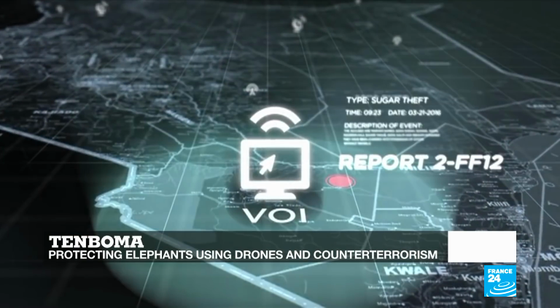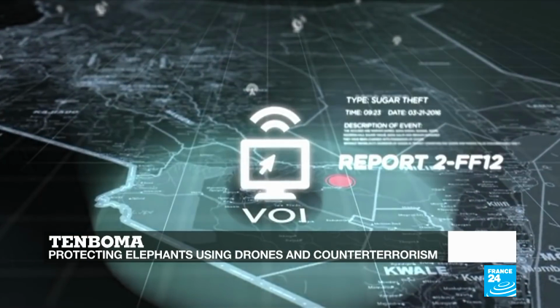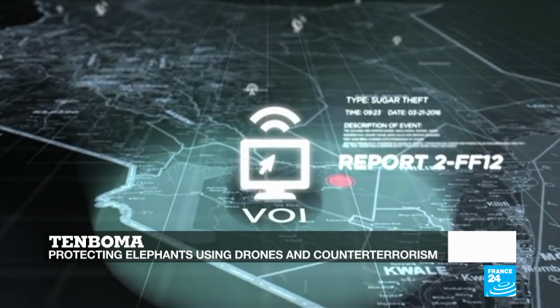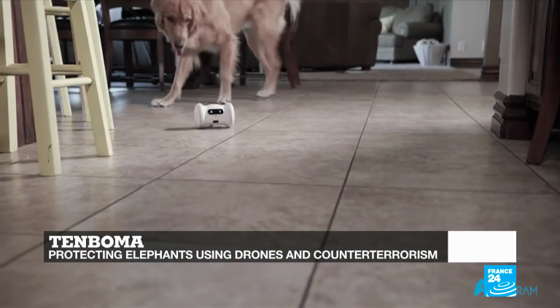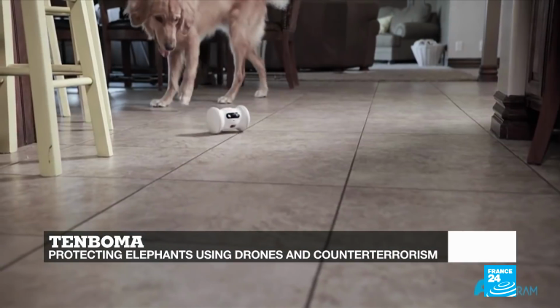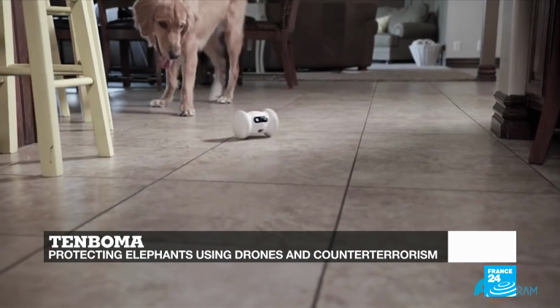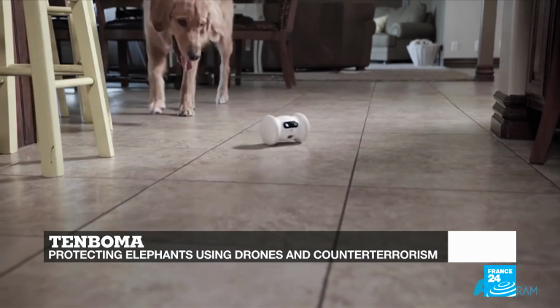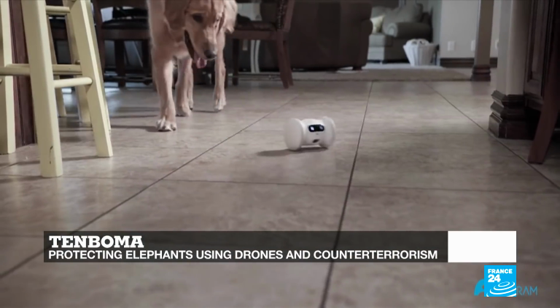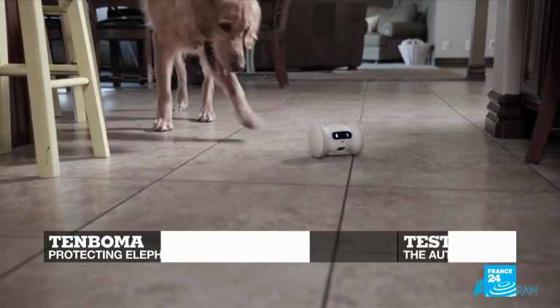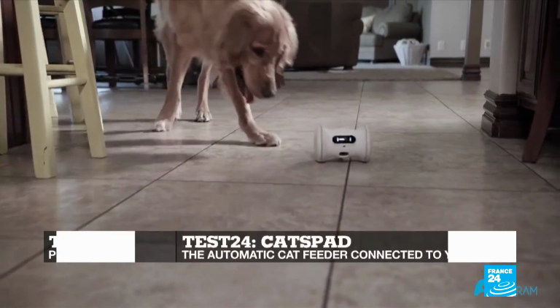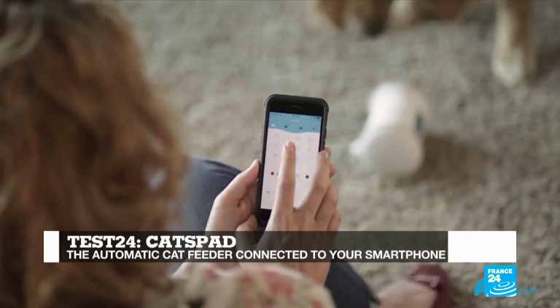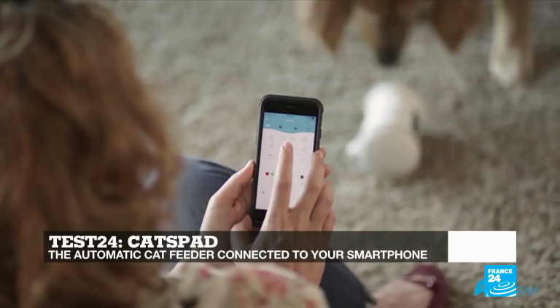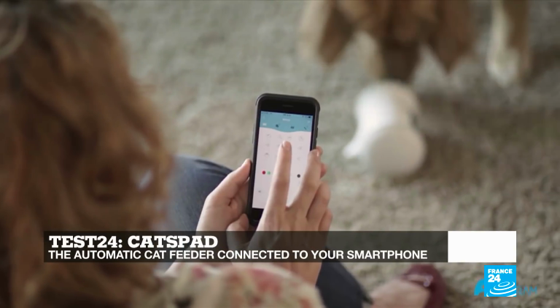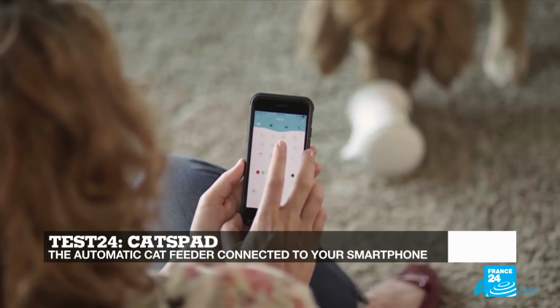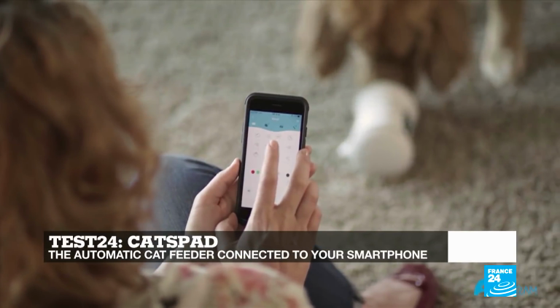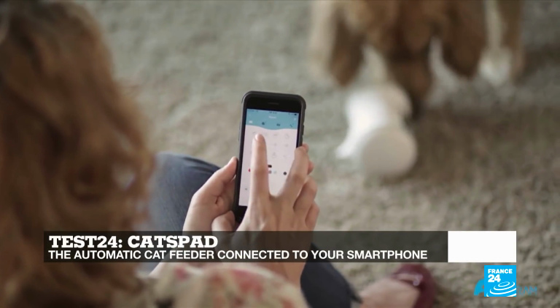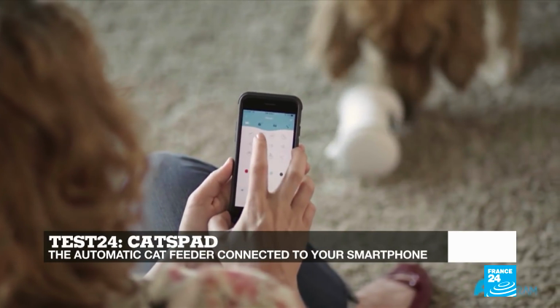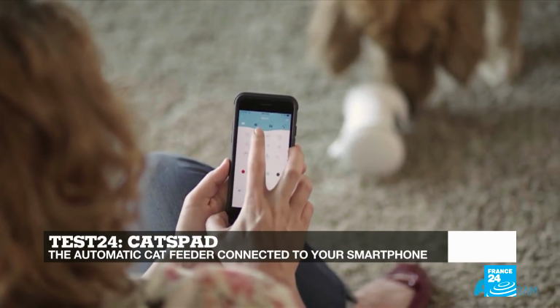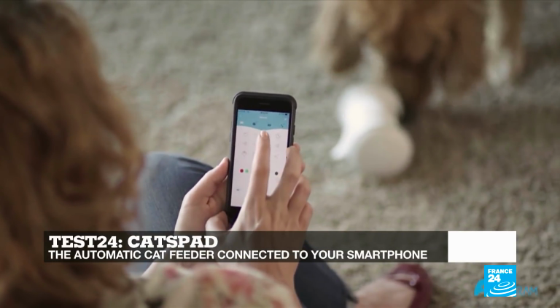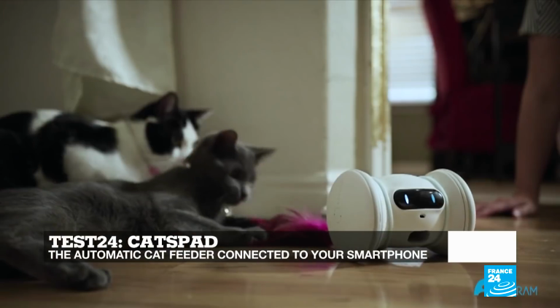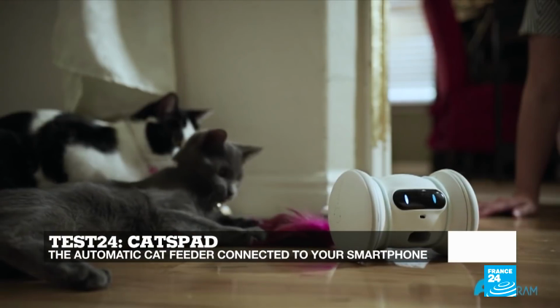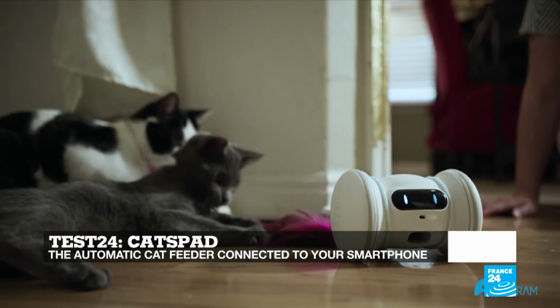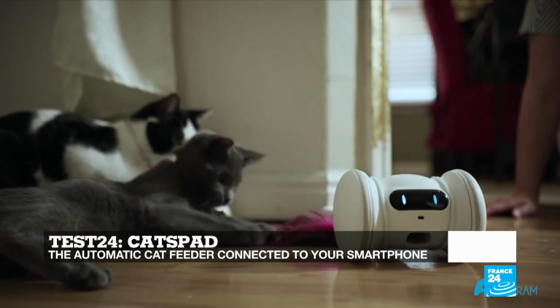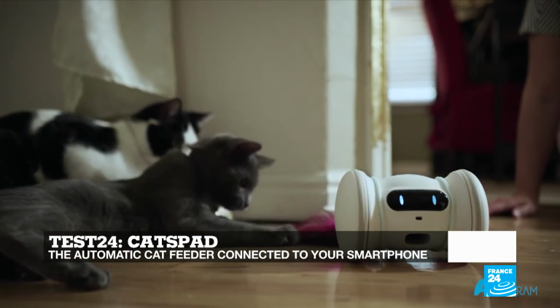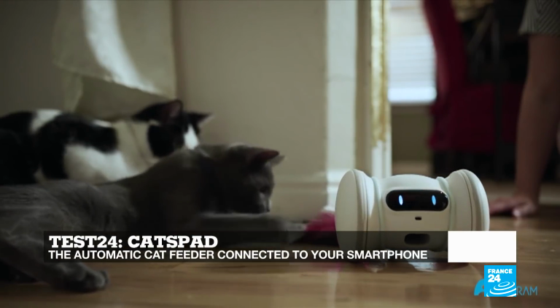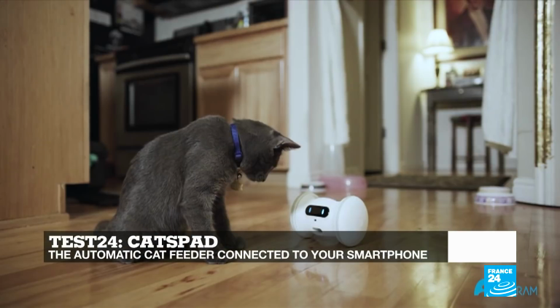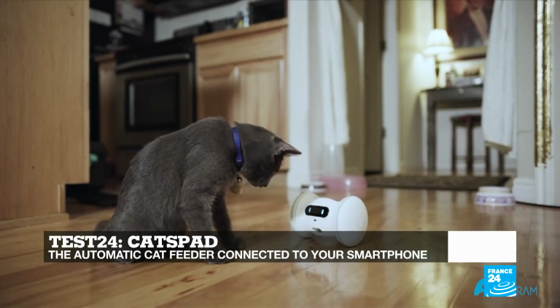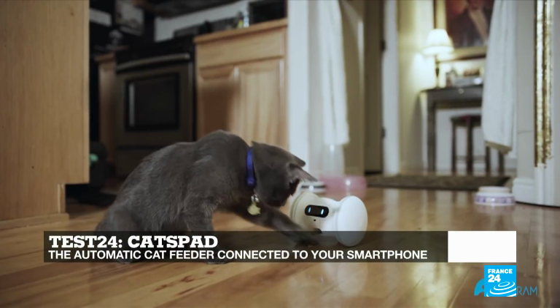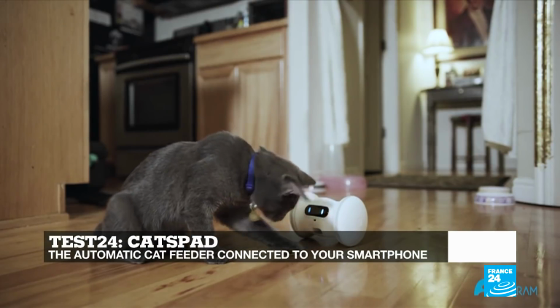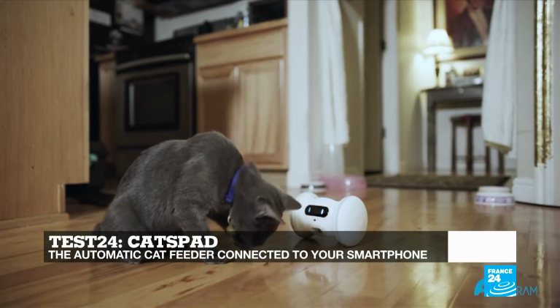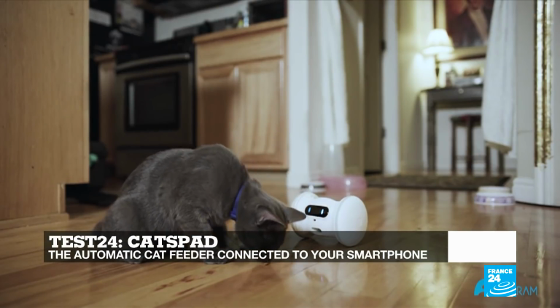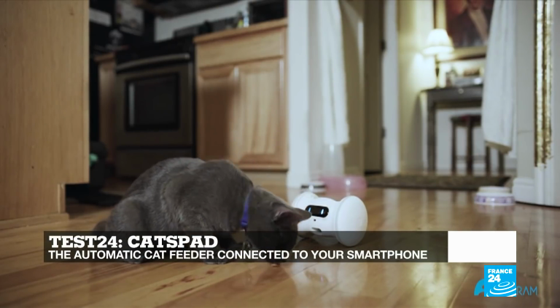And in Test24, Dan and Jay Cattle Car will present us with a simple yet useful gadget to improve the well-being of our cats.